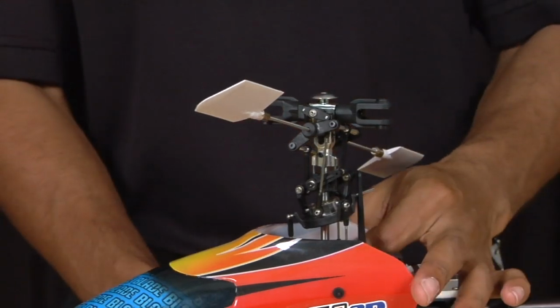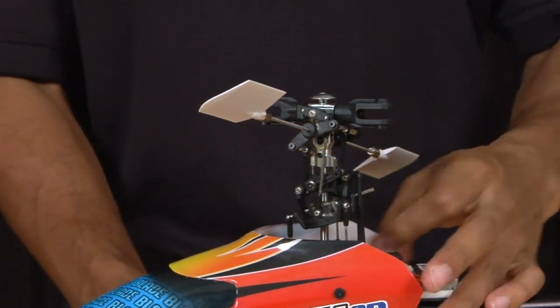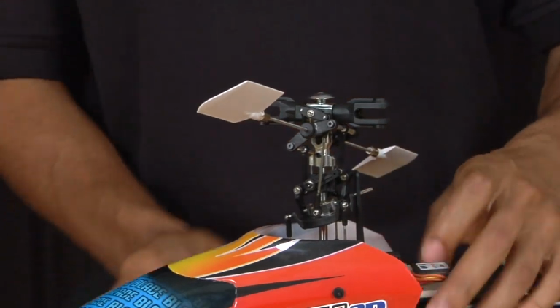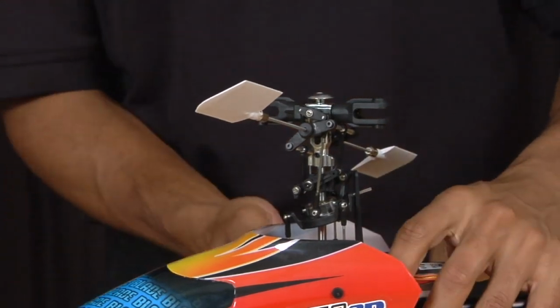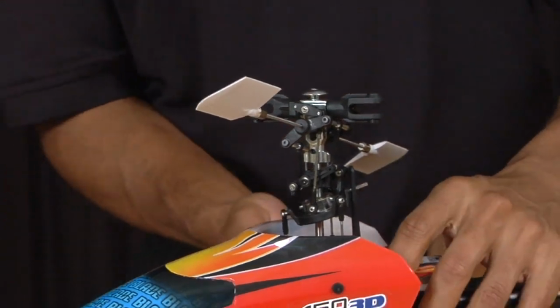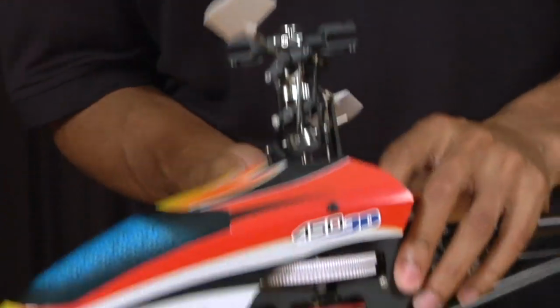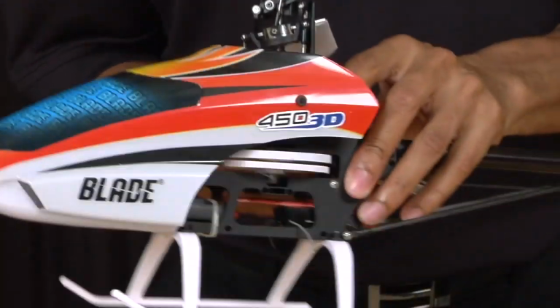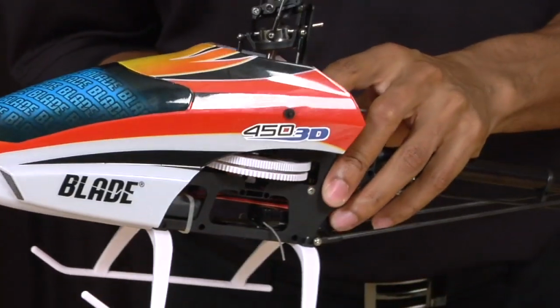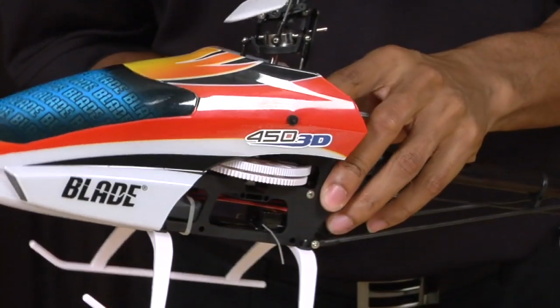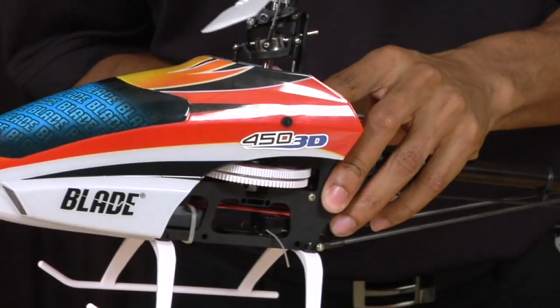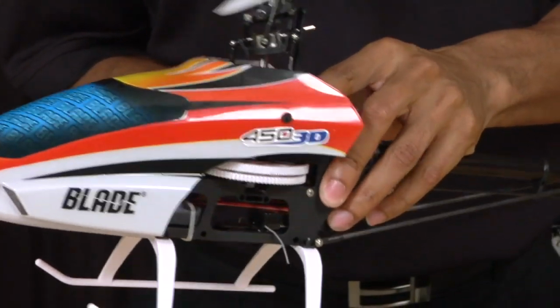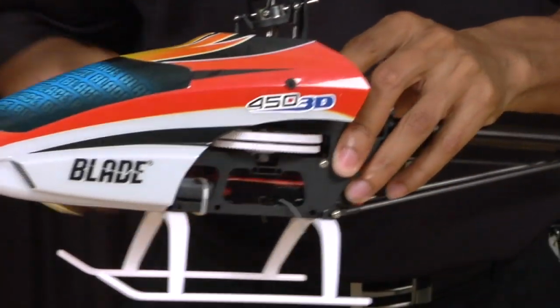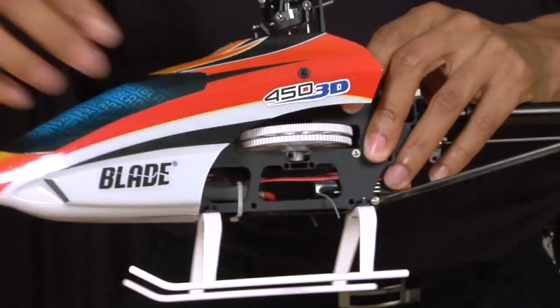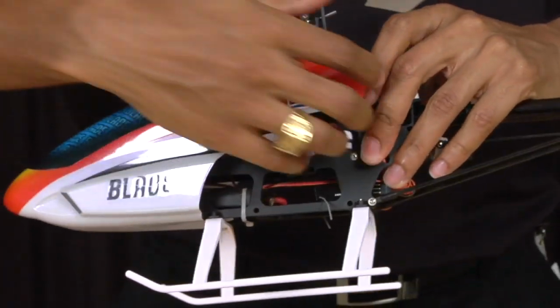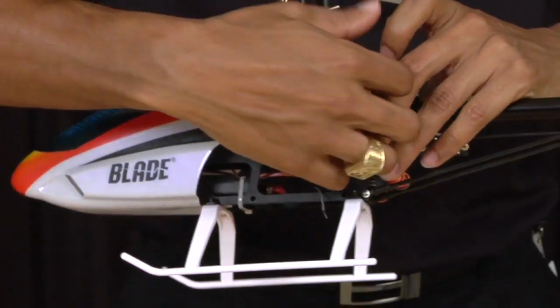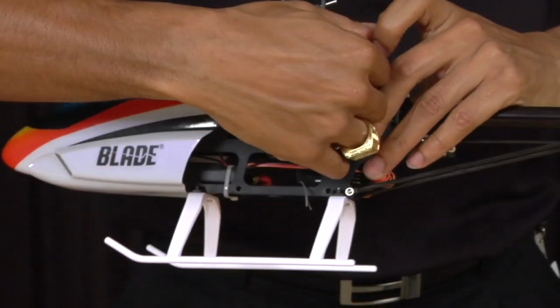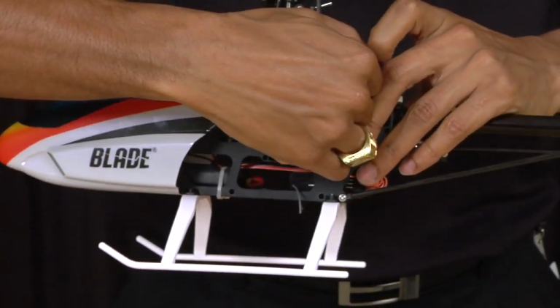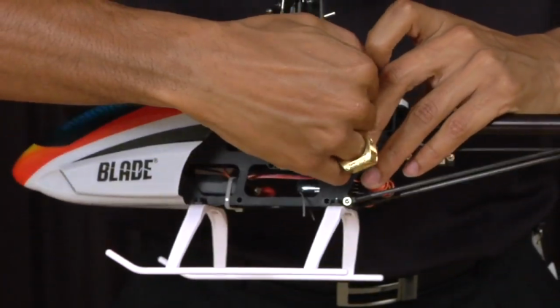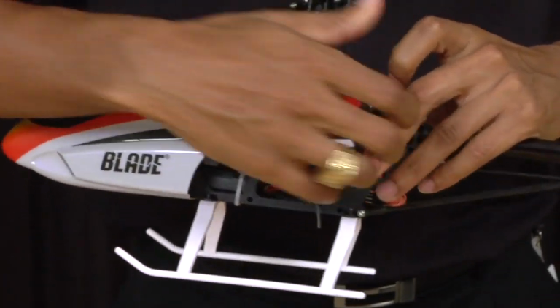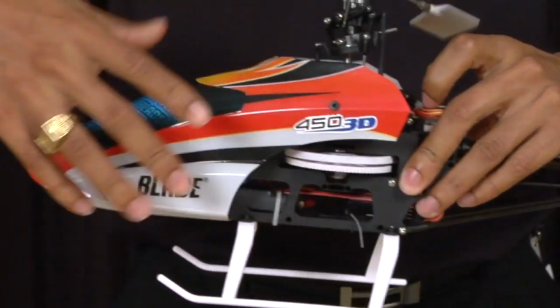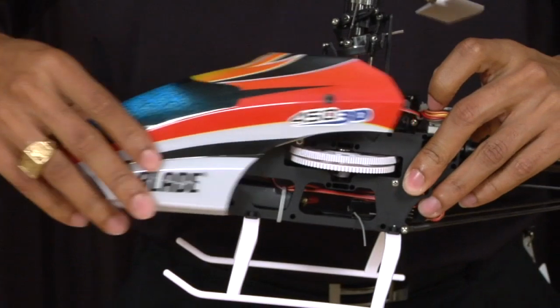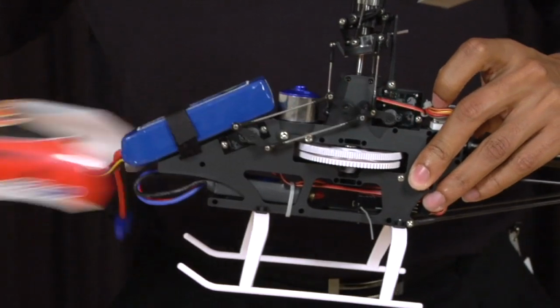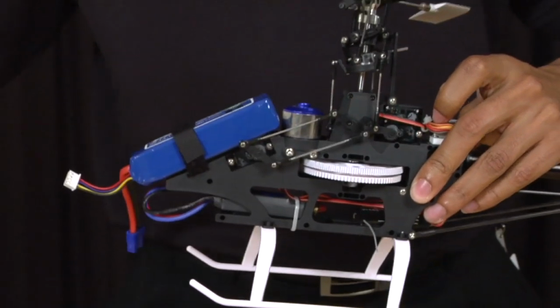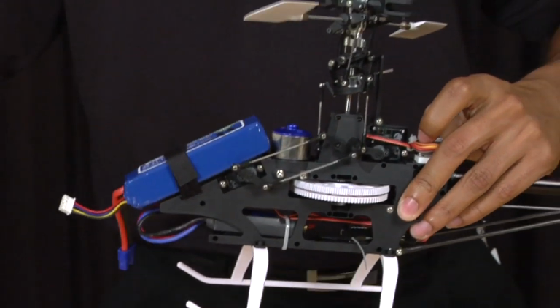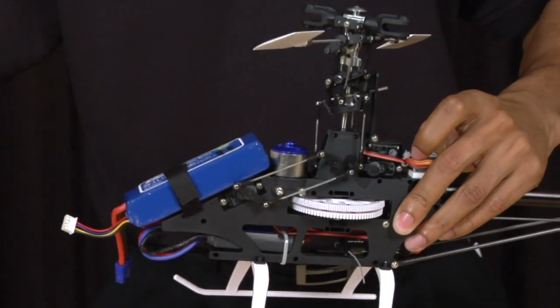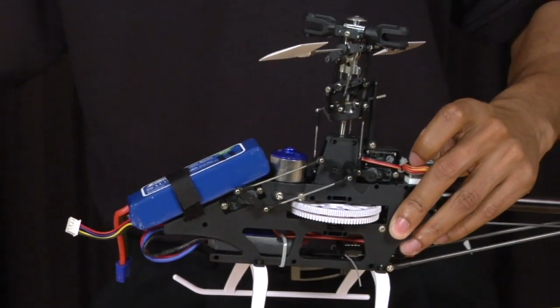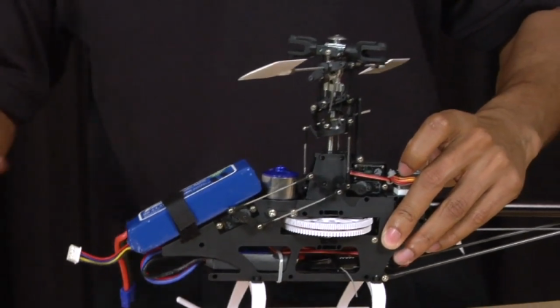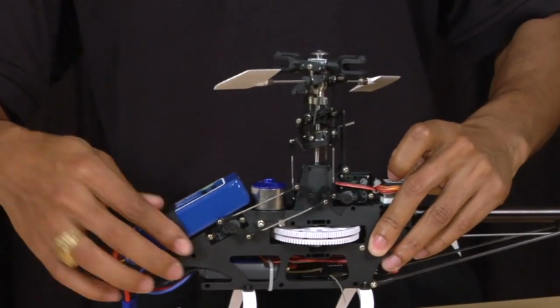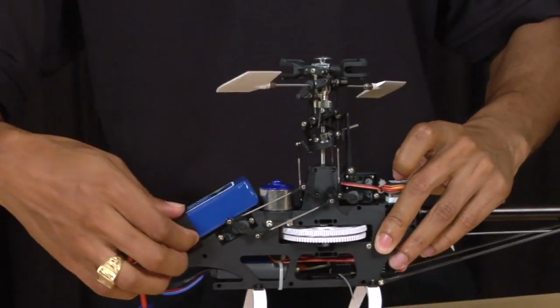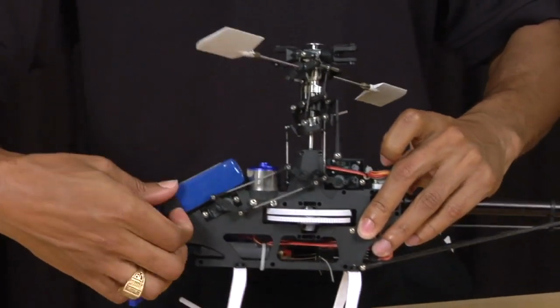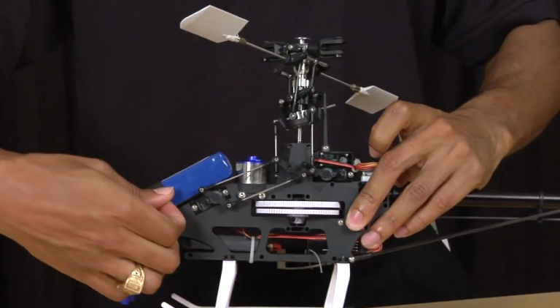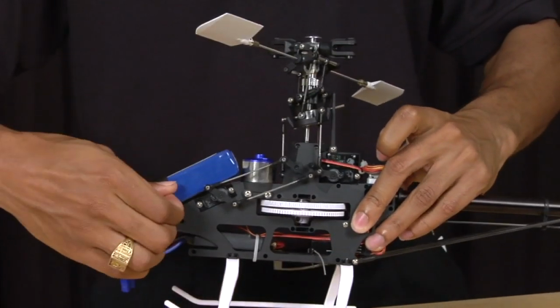To make these a little bit easier, take off the canopy as well as the battery.